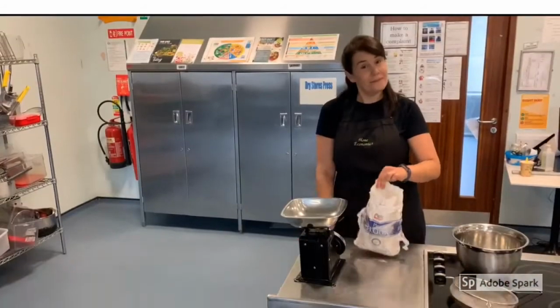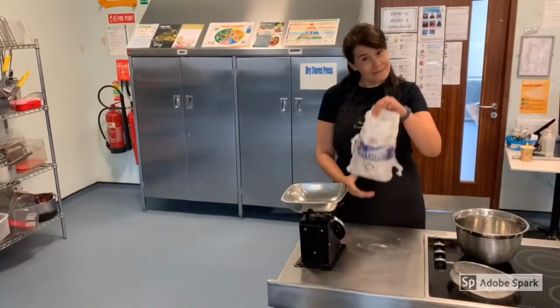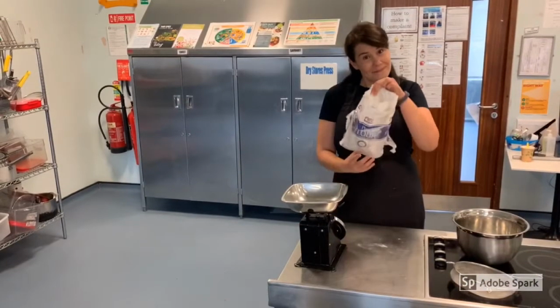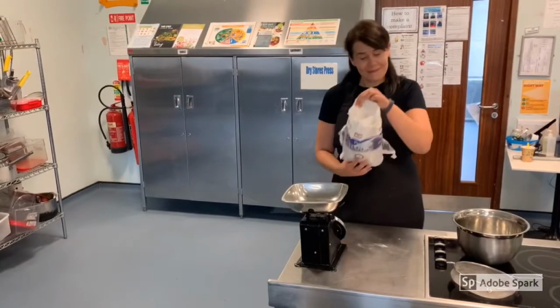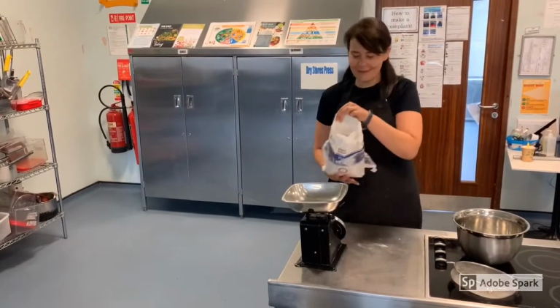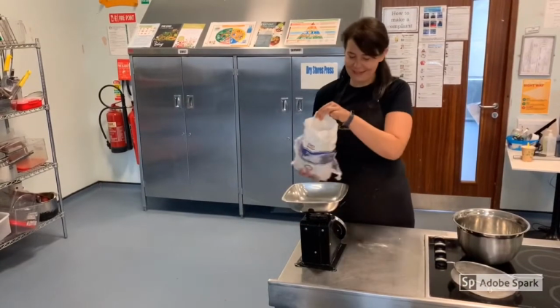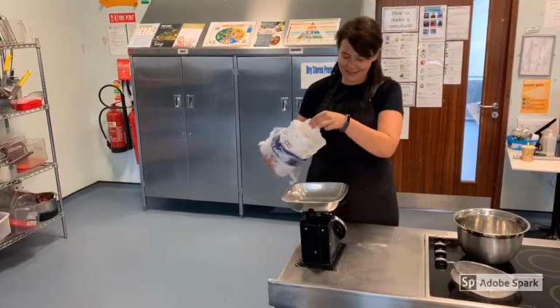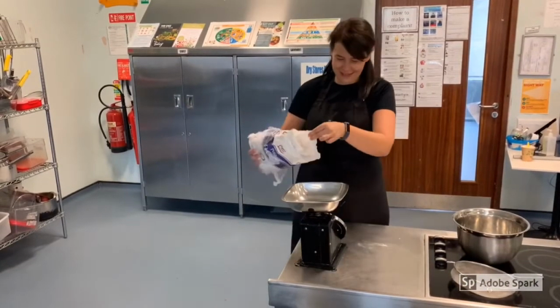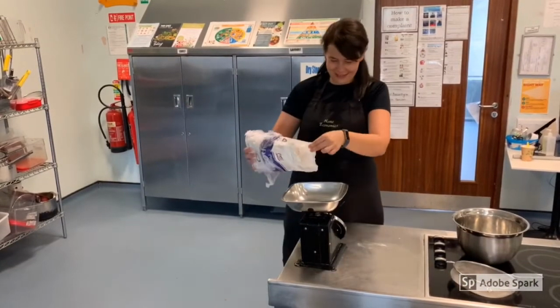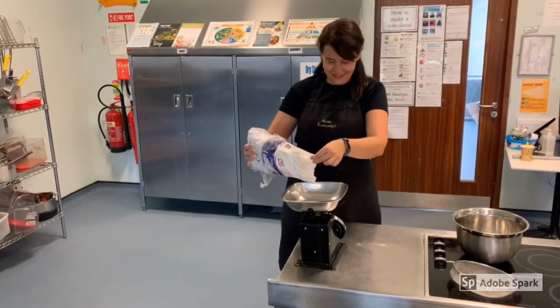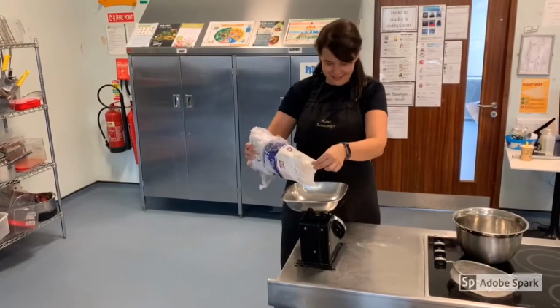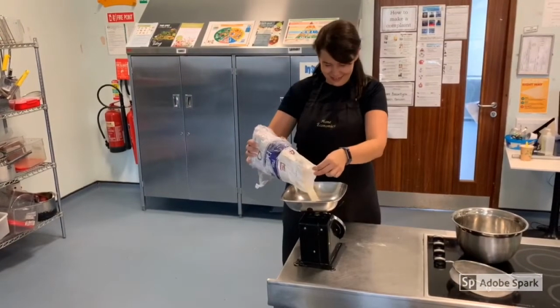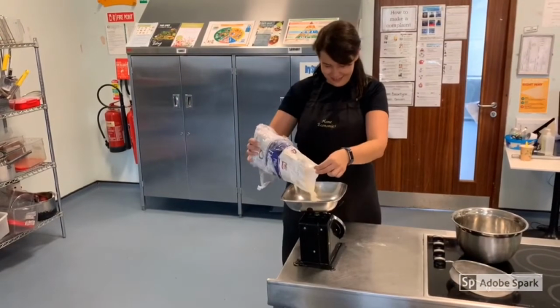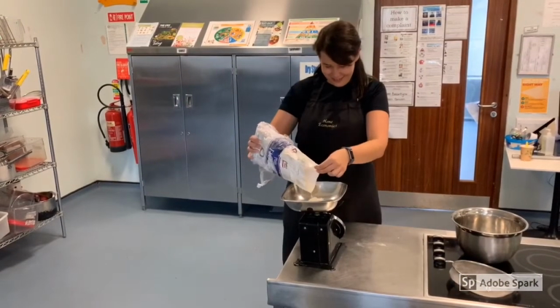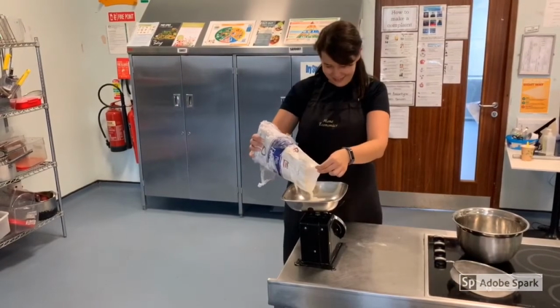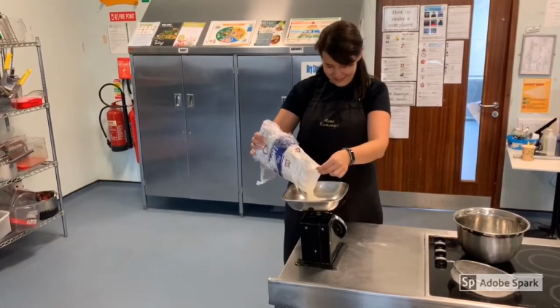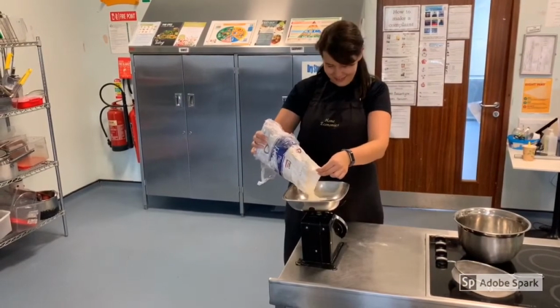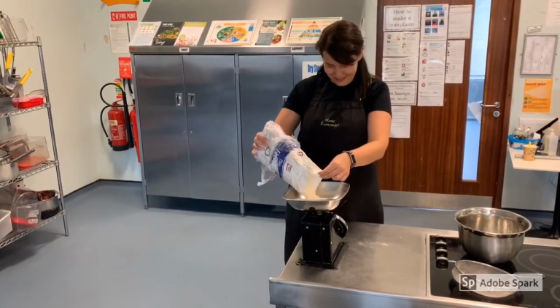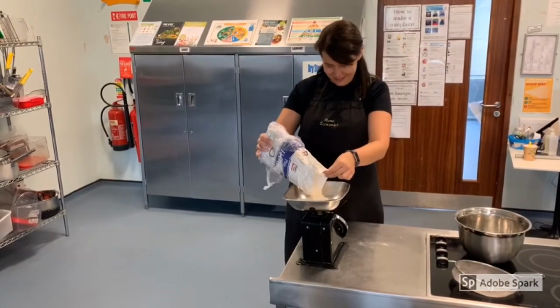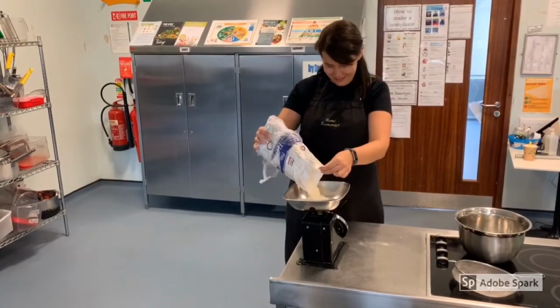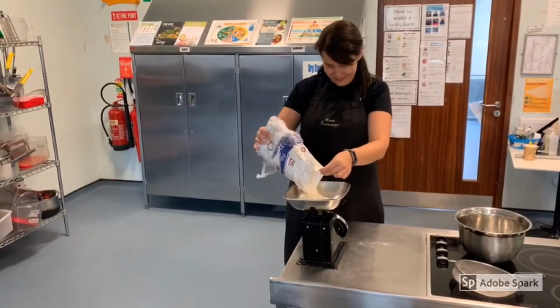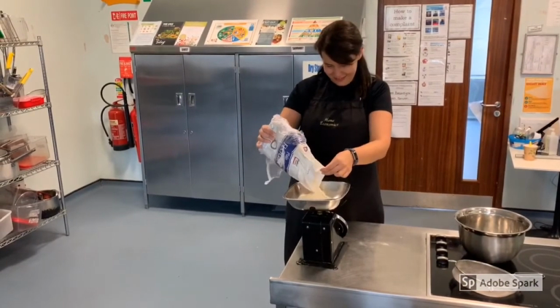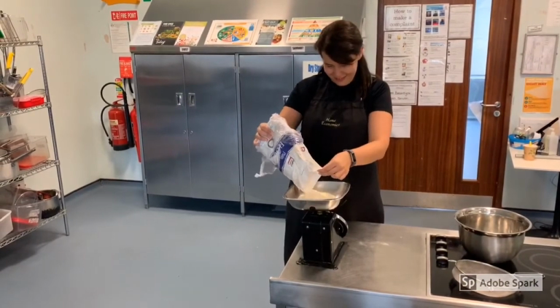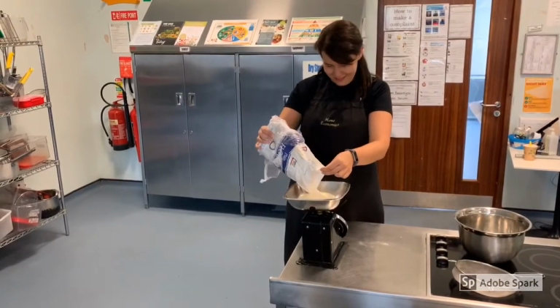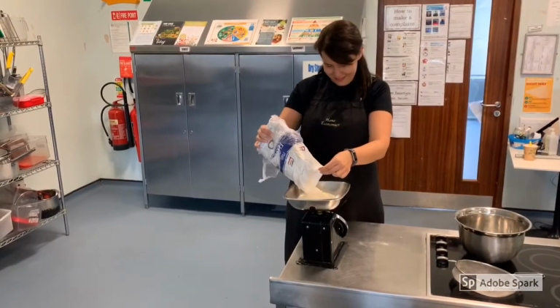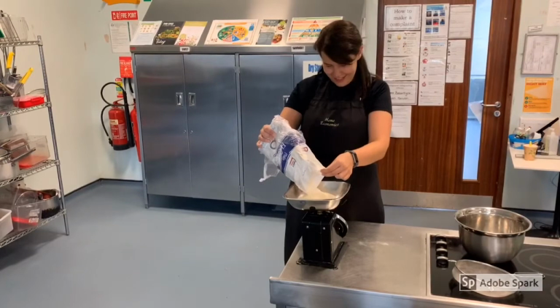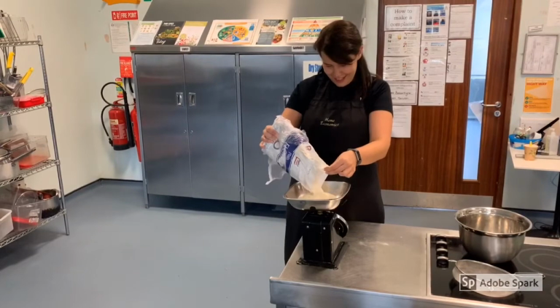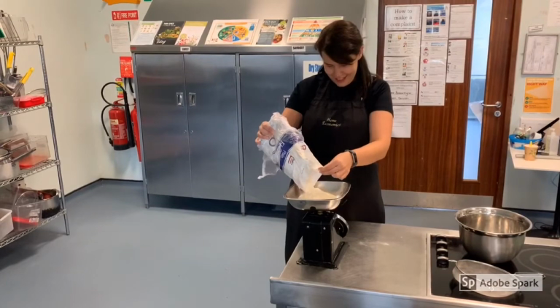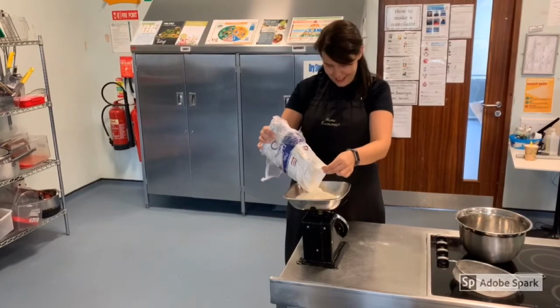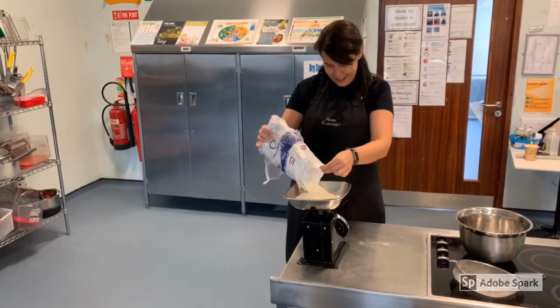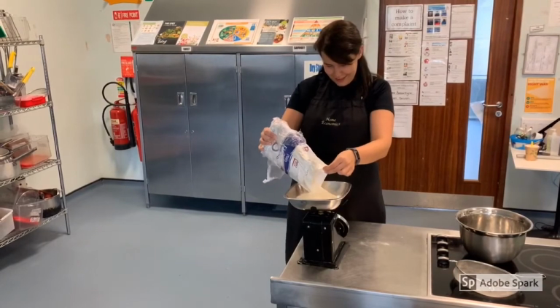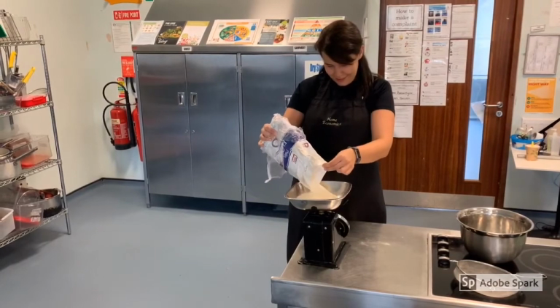To begin, sieve 225g of plain flour into your large mixing bowl.